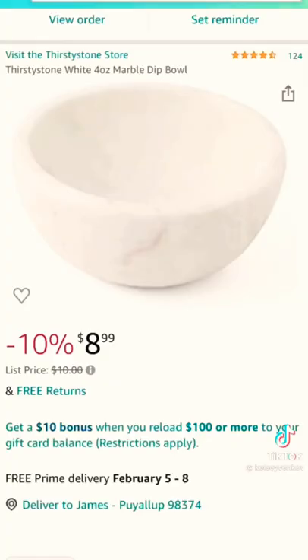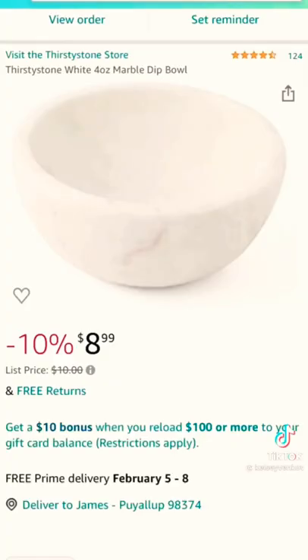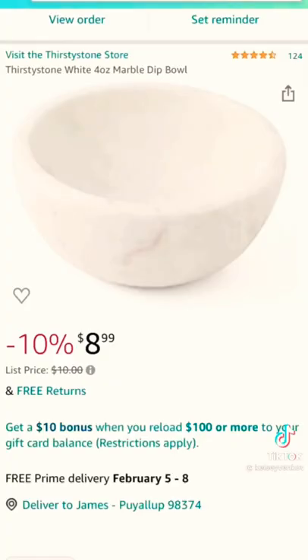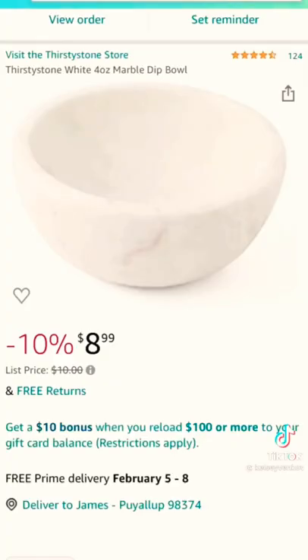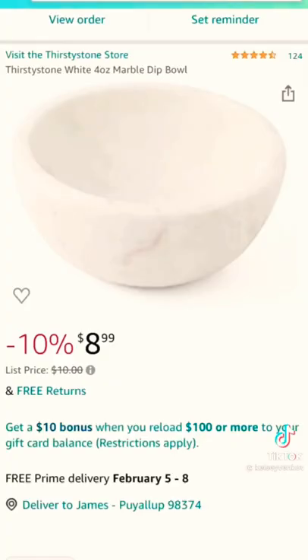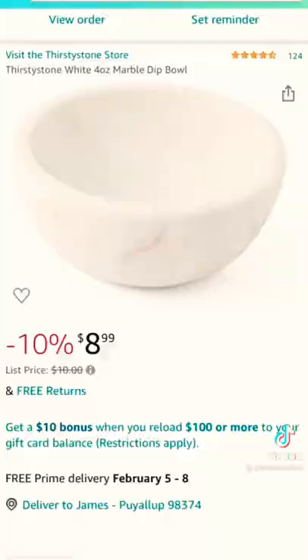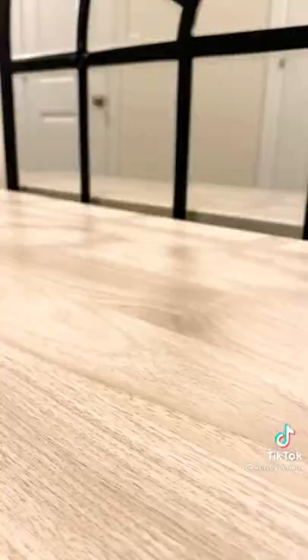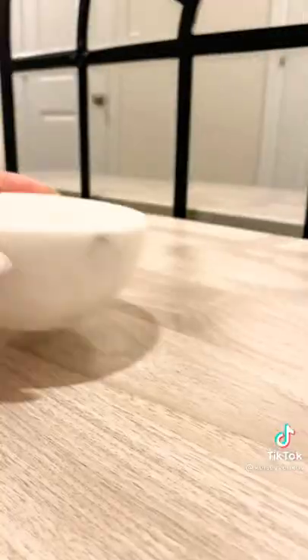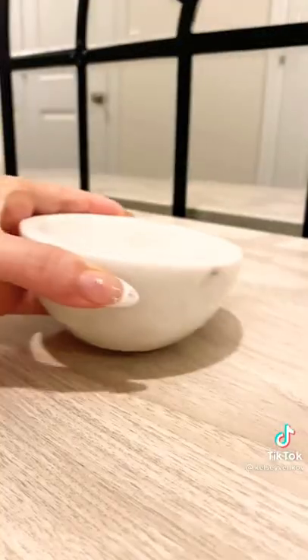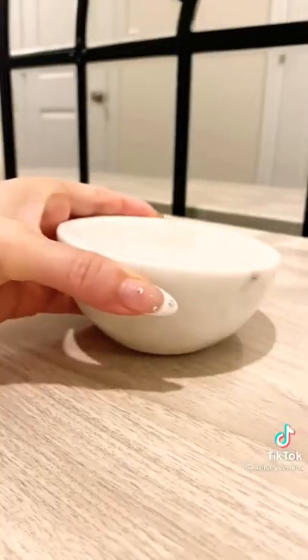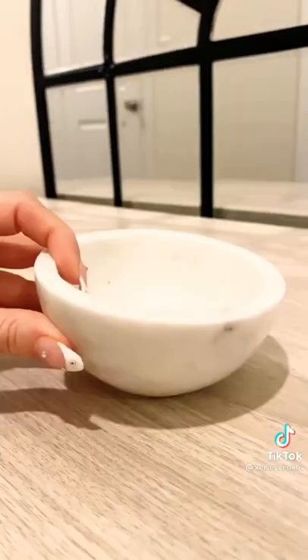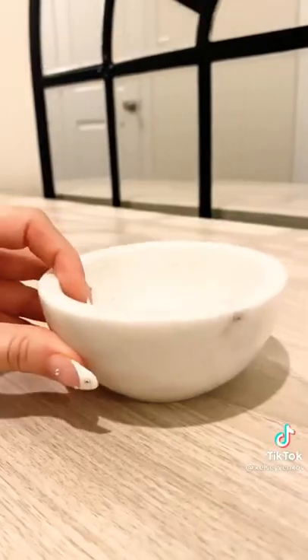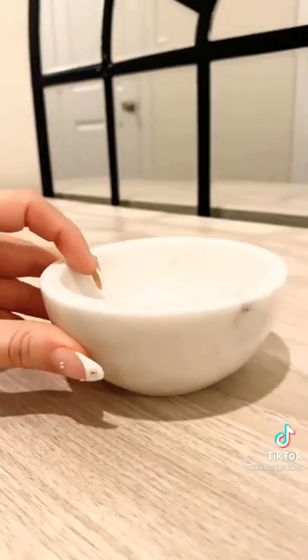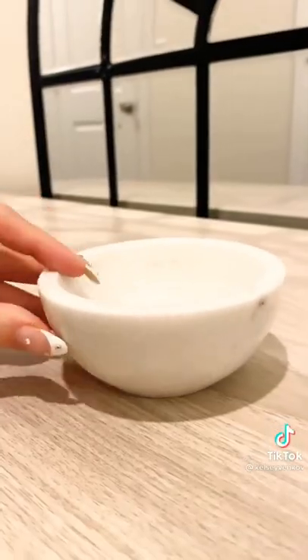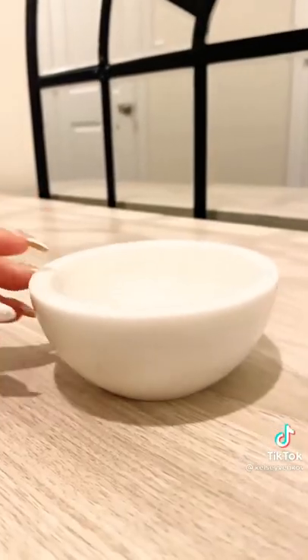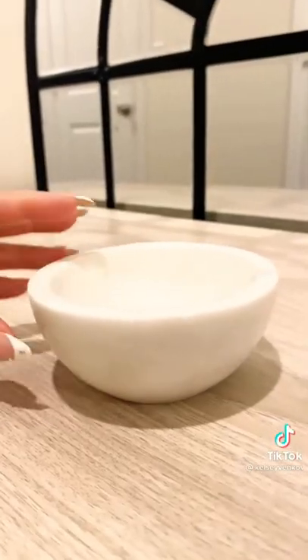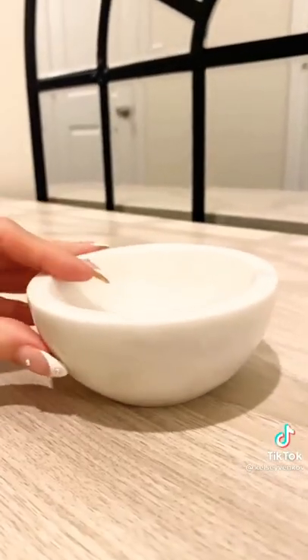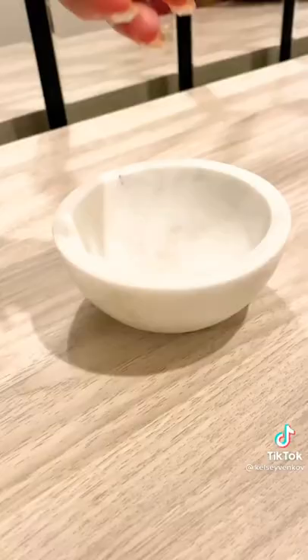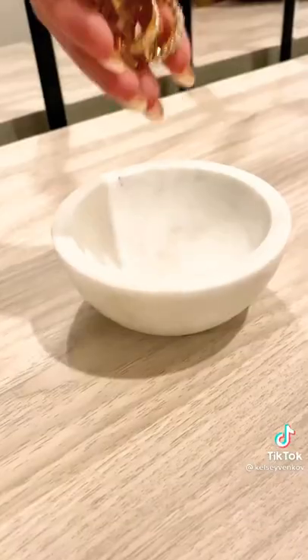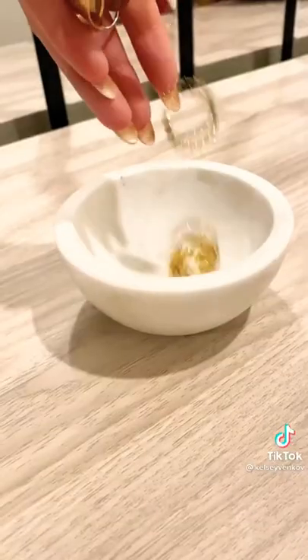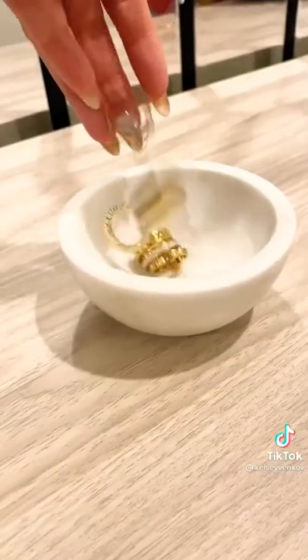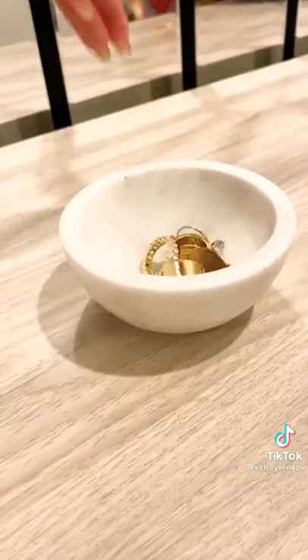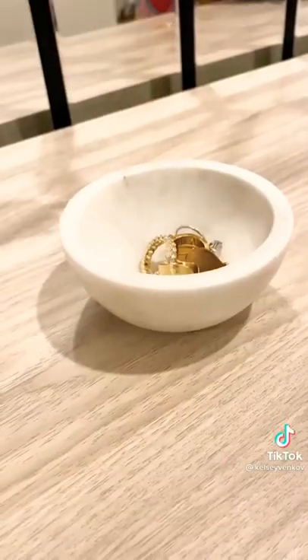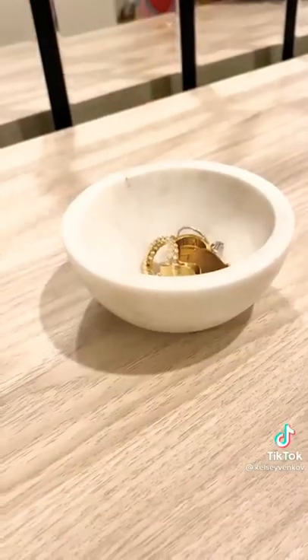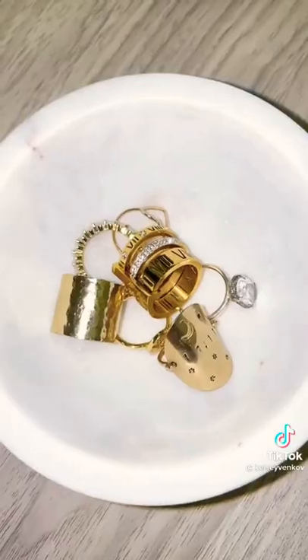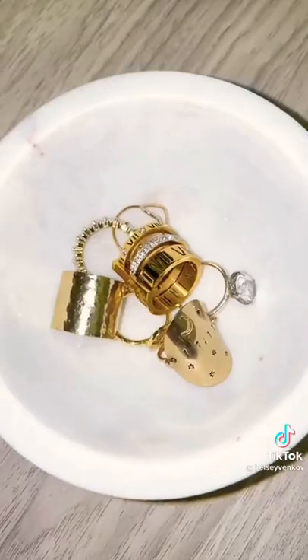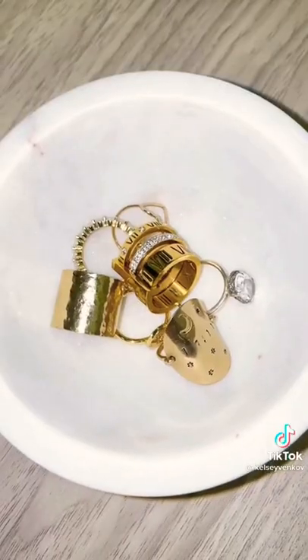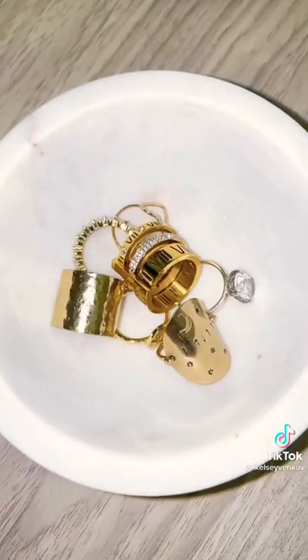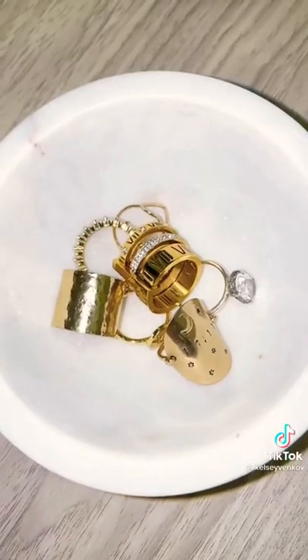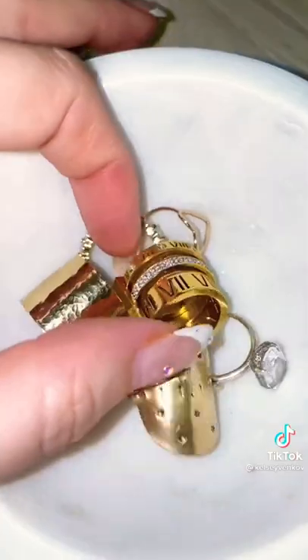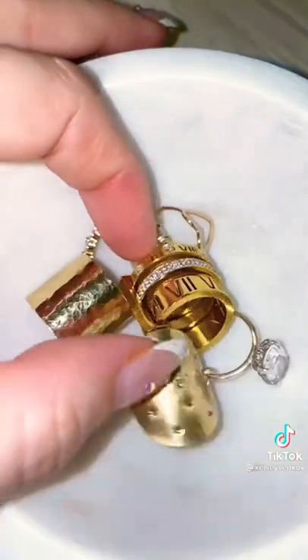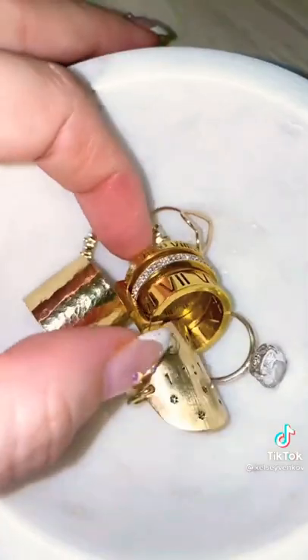I've been looking for a marble dish to keep on my bedside table. I always take my rings off at the end of the night, and I thought this was the perfect thing for only $10.